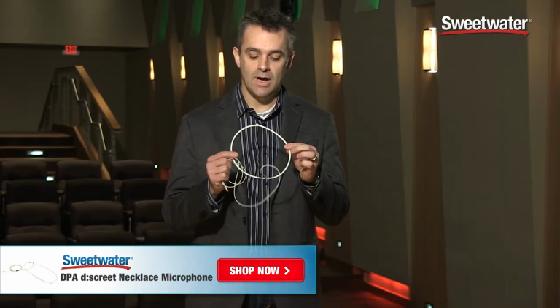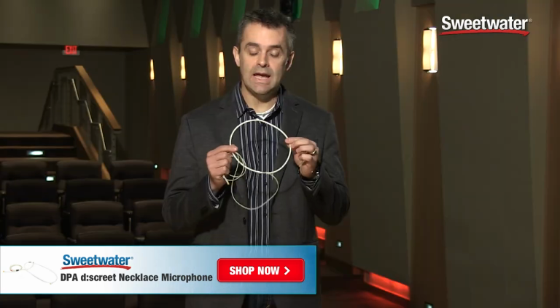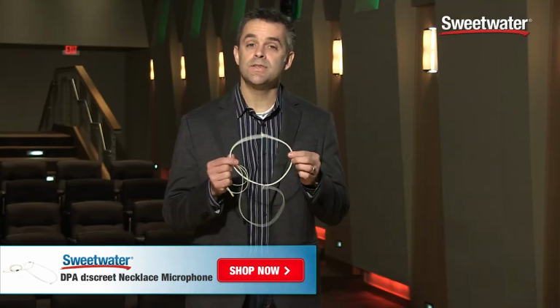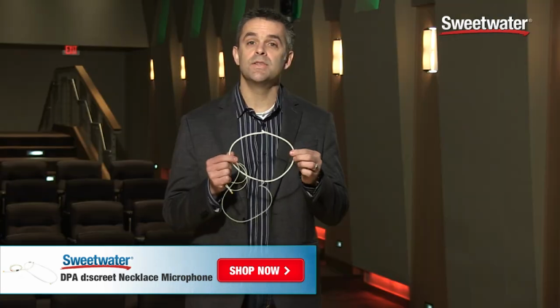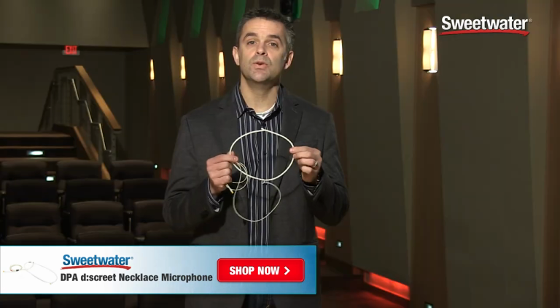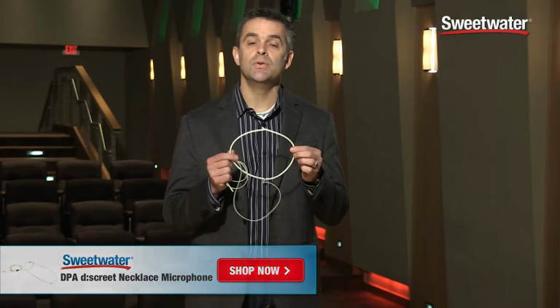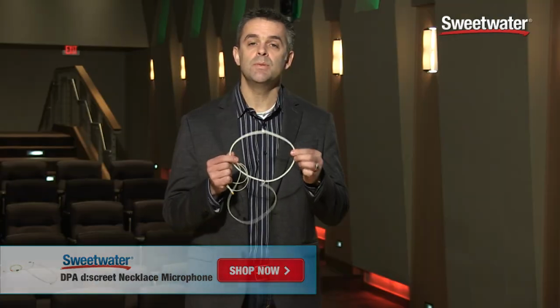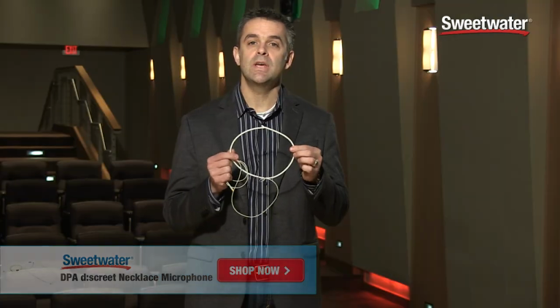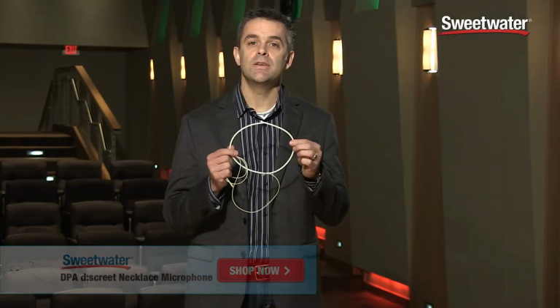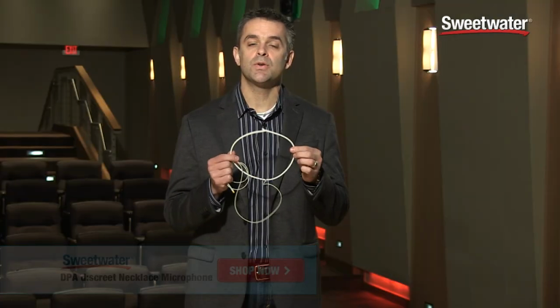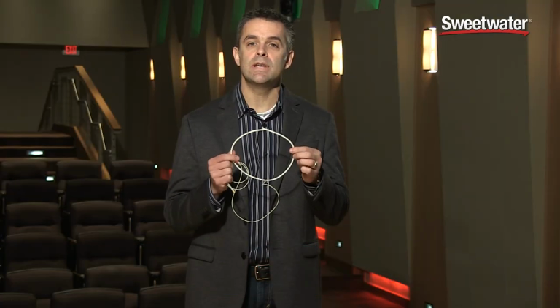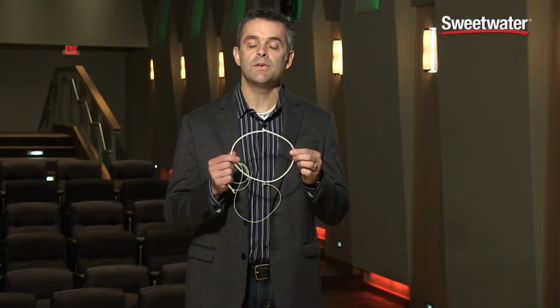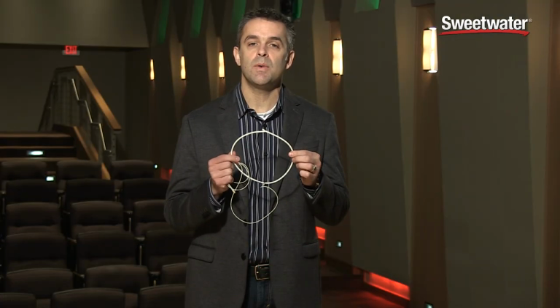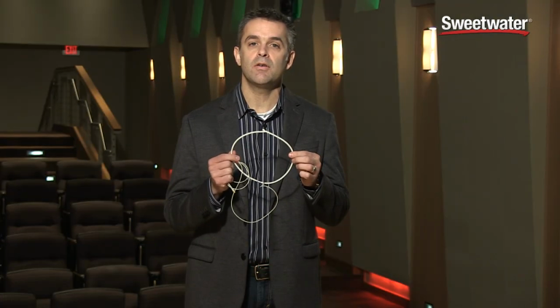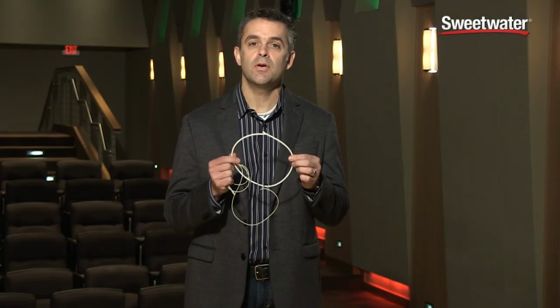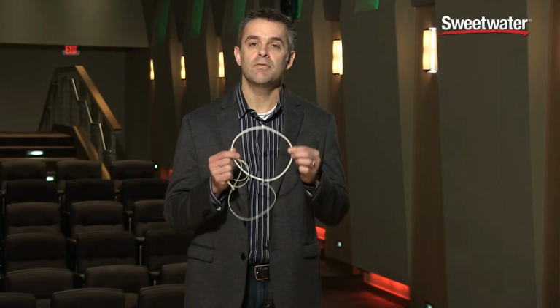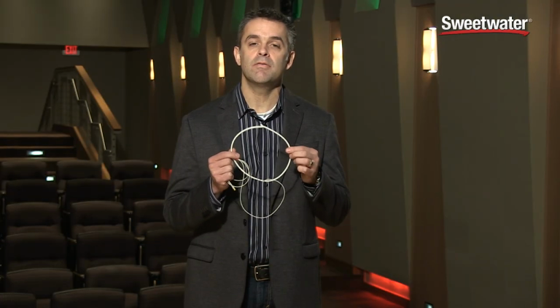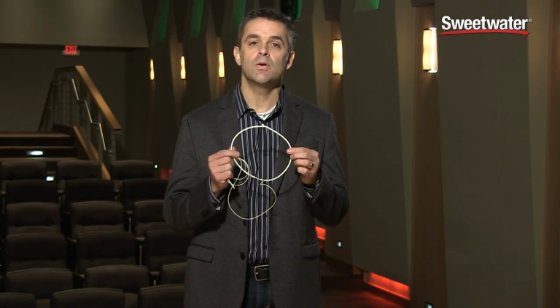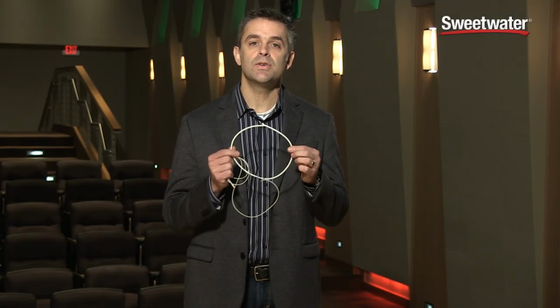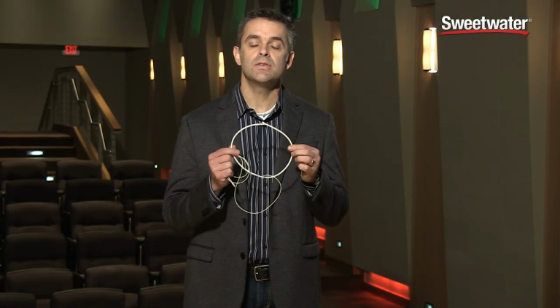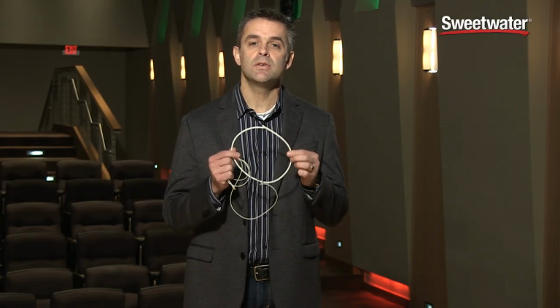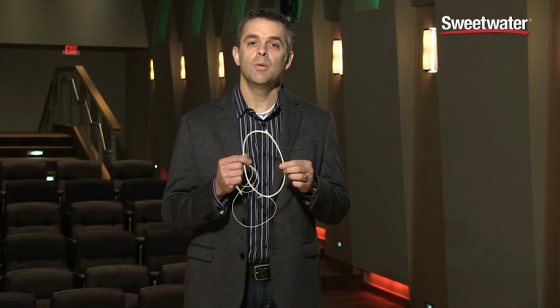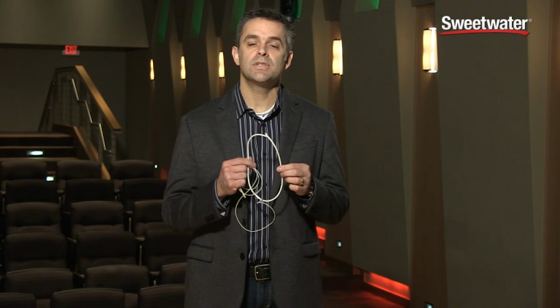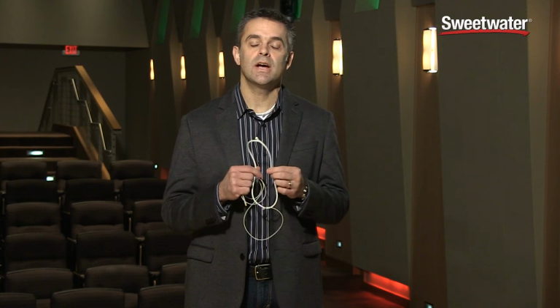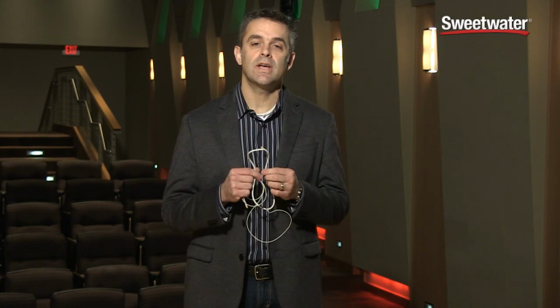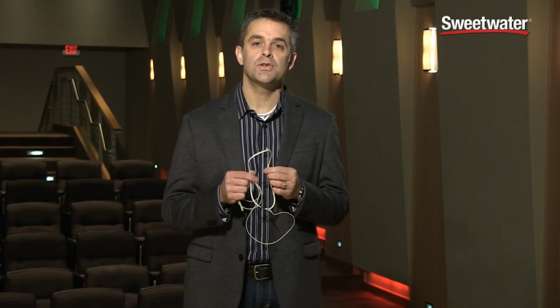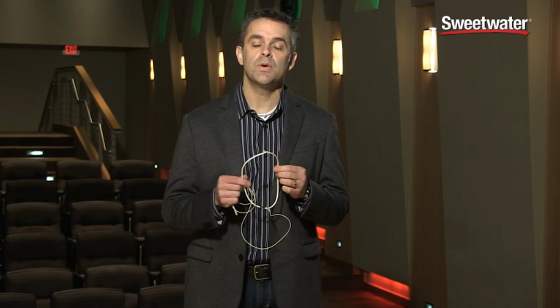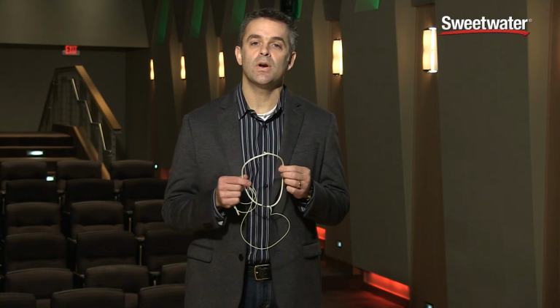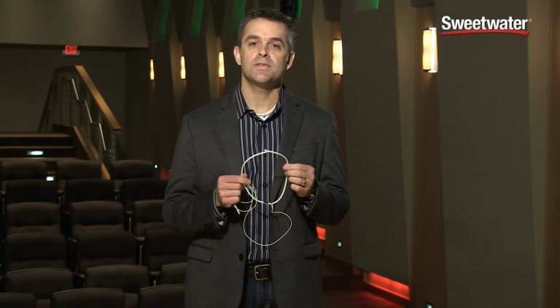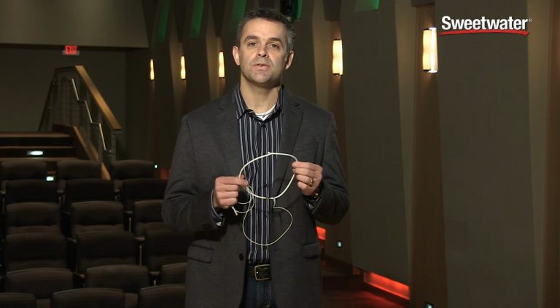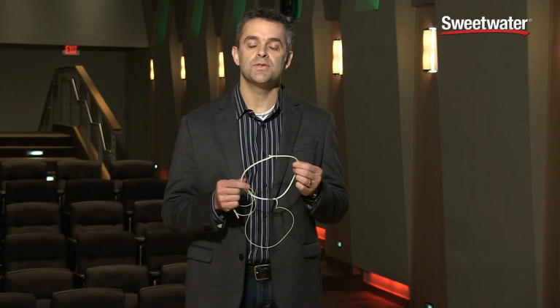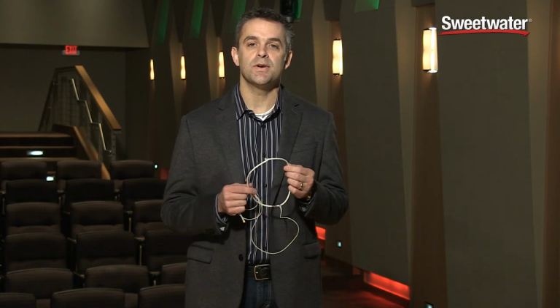Again, this is the new DPA Discrete Necklace Microphone. If you have any questions, please contact your Sweetwater sales engineer.